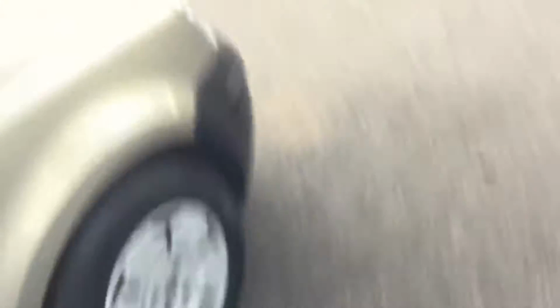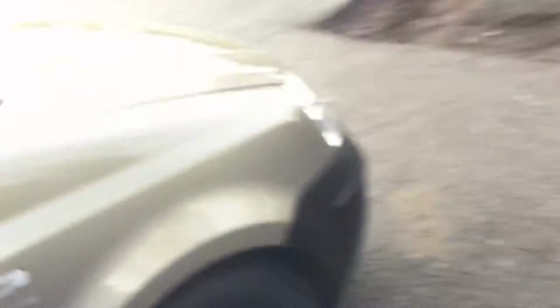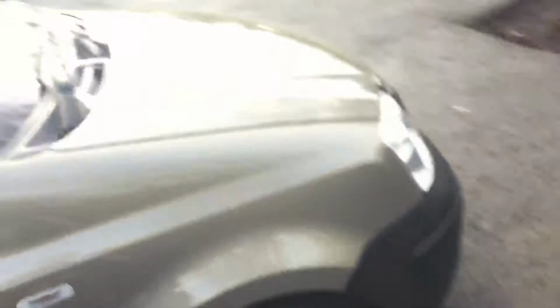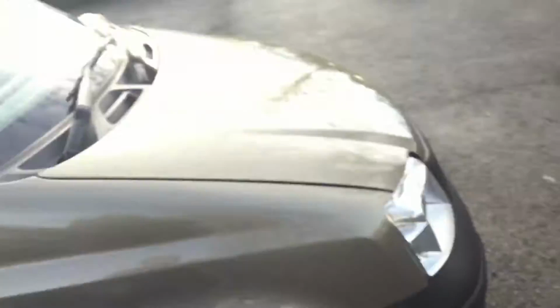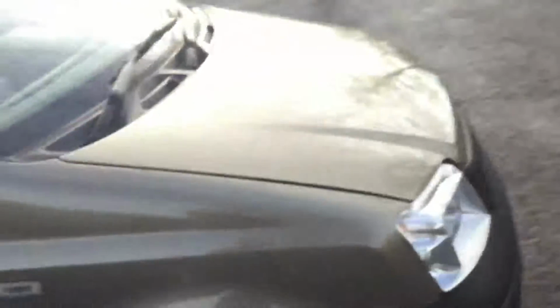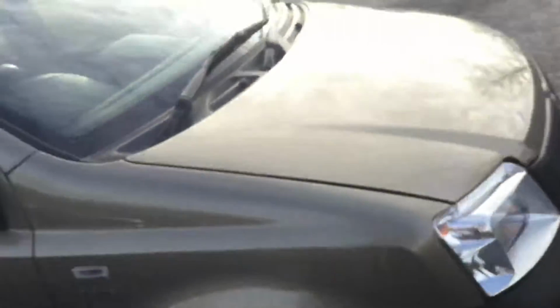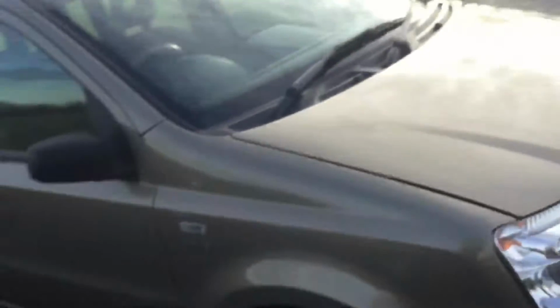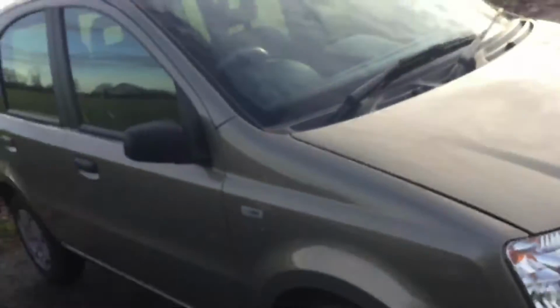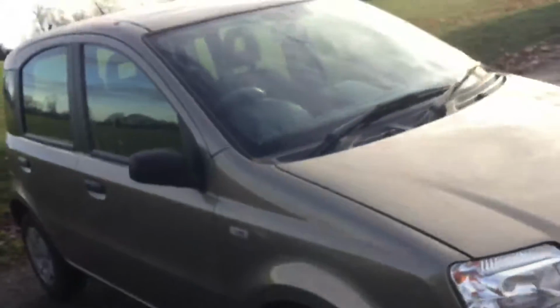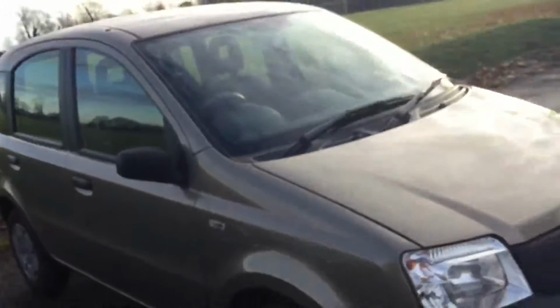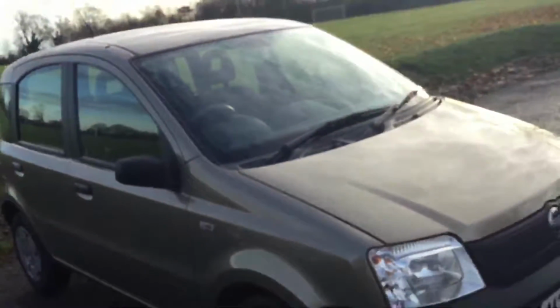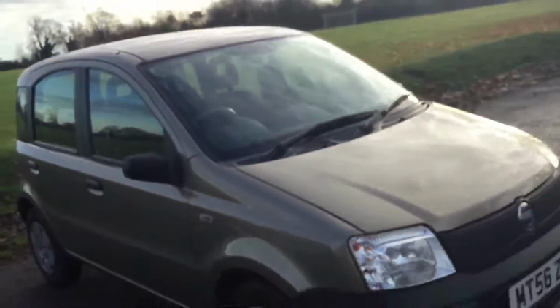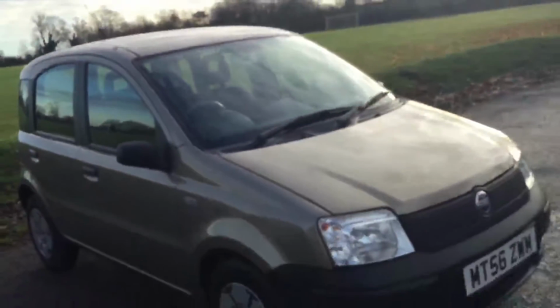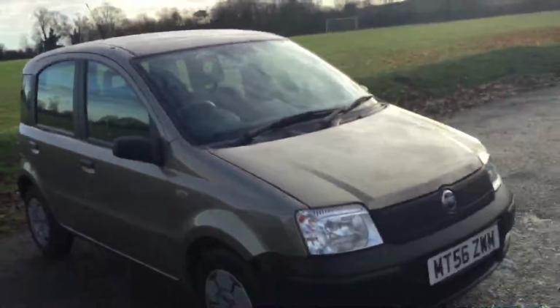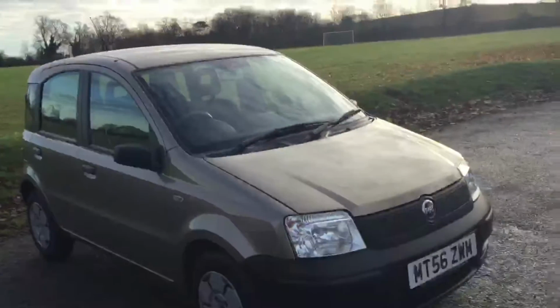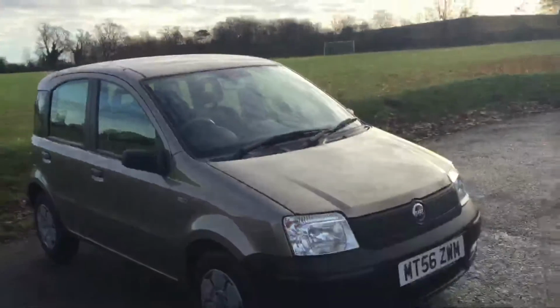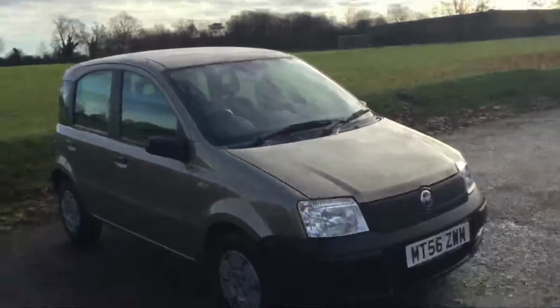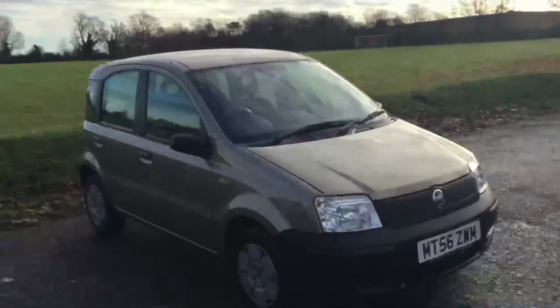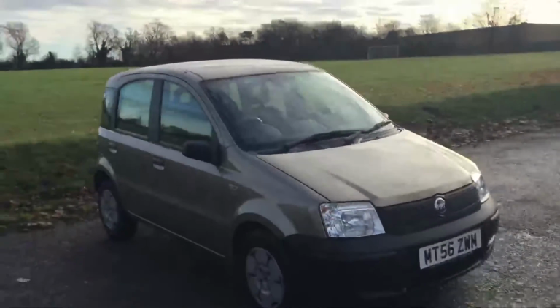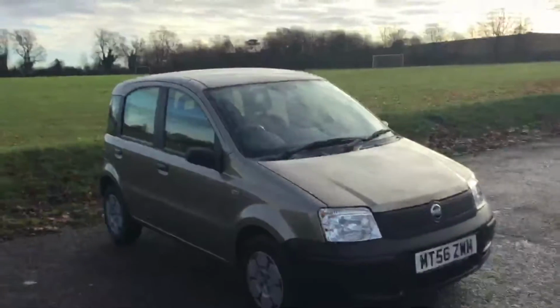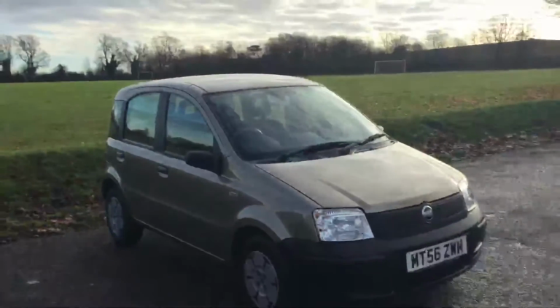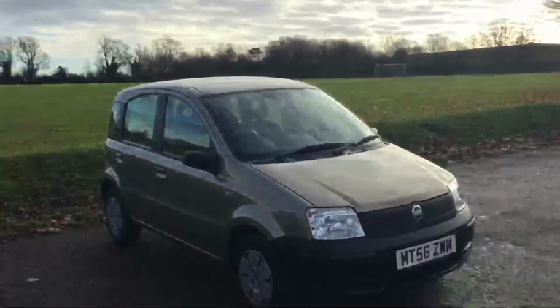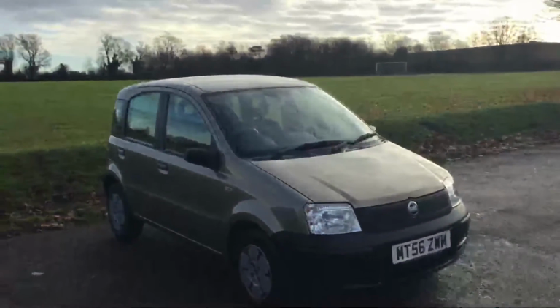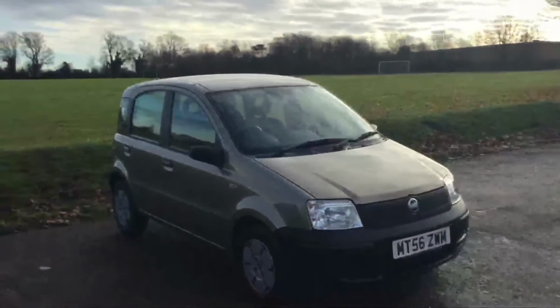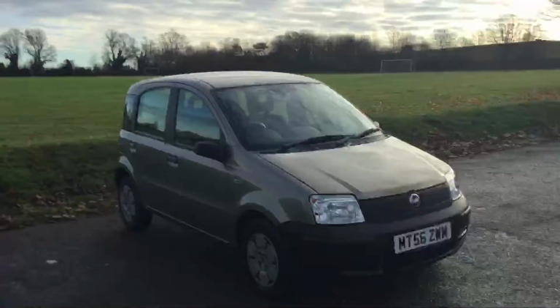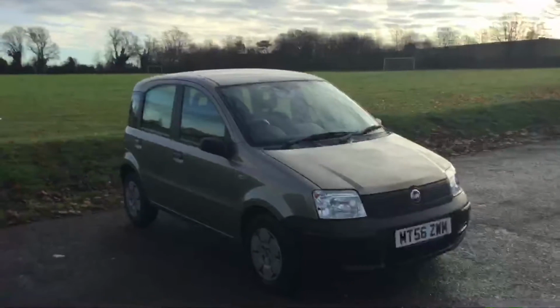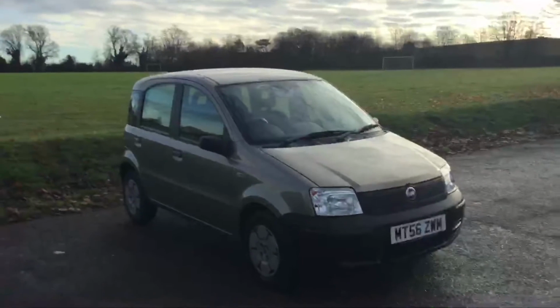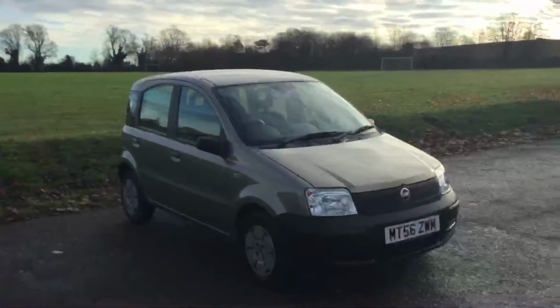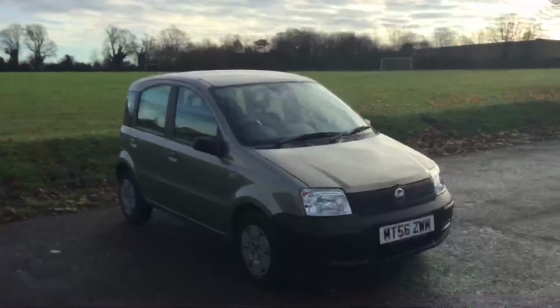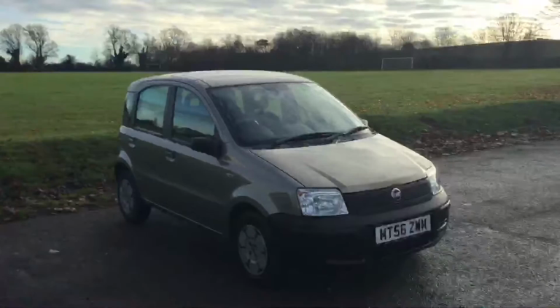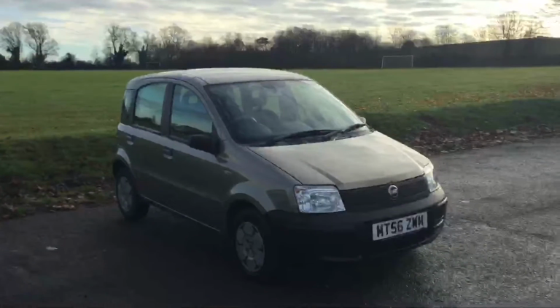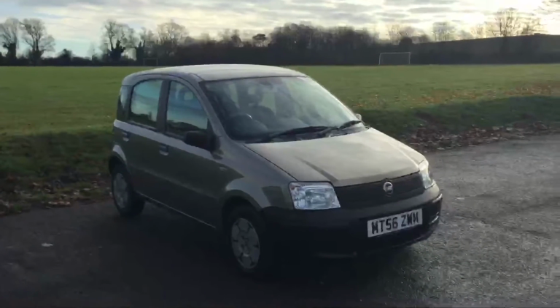This was the video walk-around of the 2006 Fiat Panda Active. To book a test drive or for any further information, please give us a call. Thanks for watching.